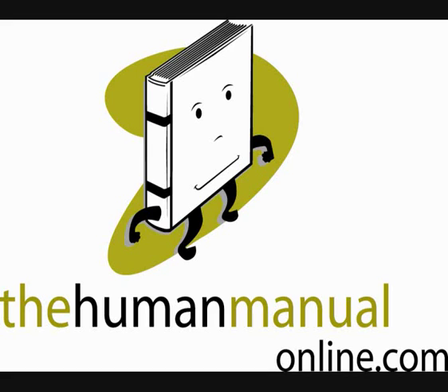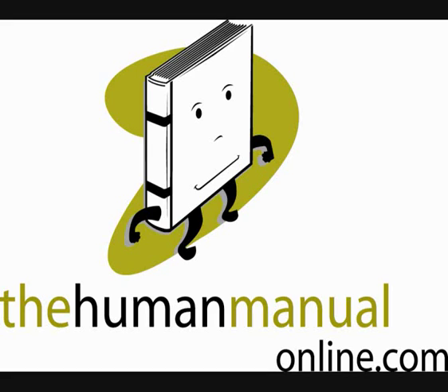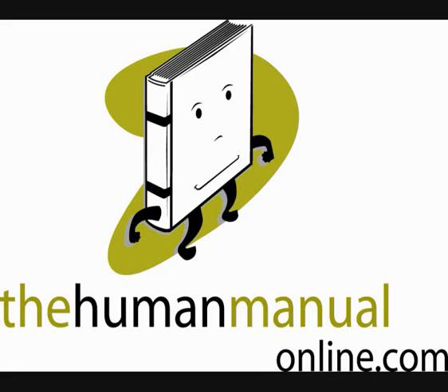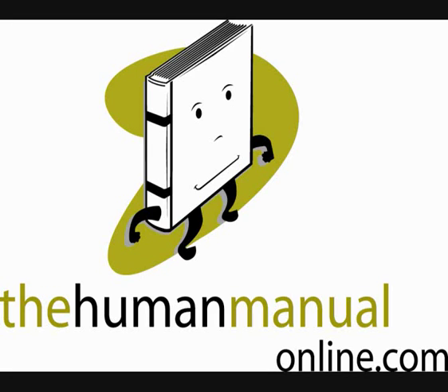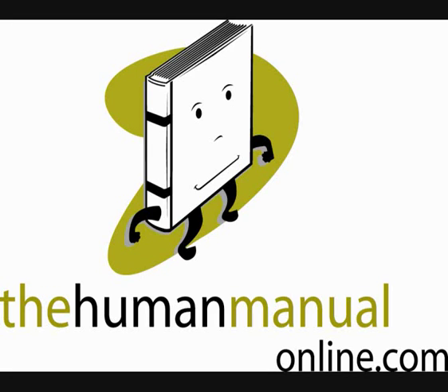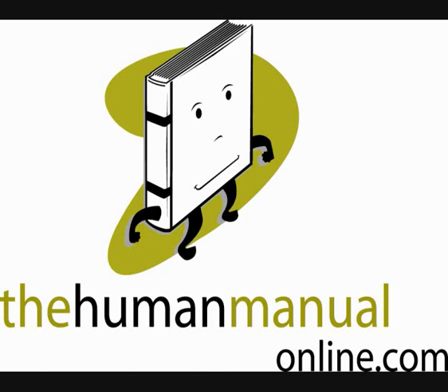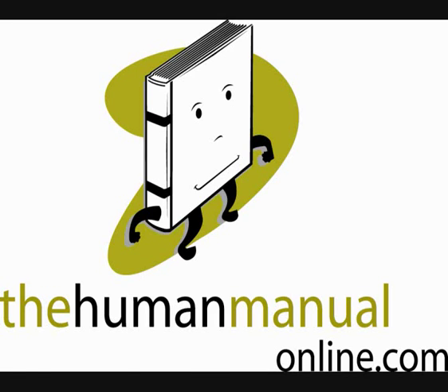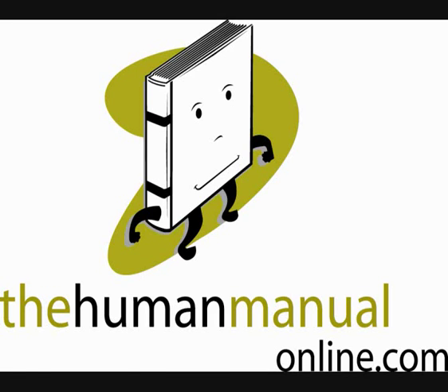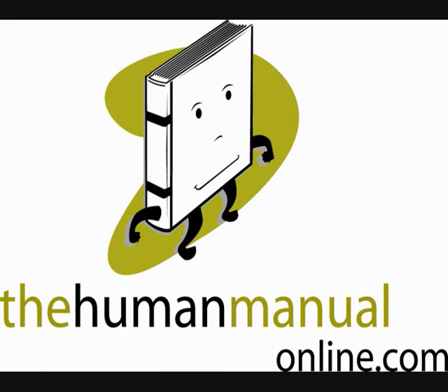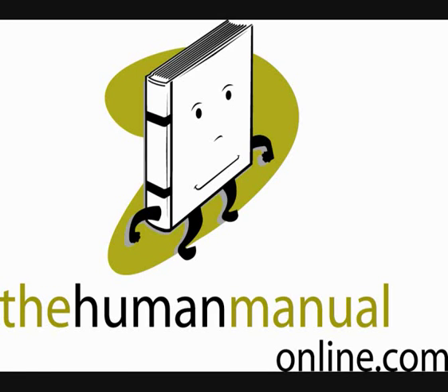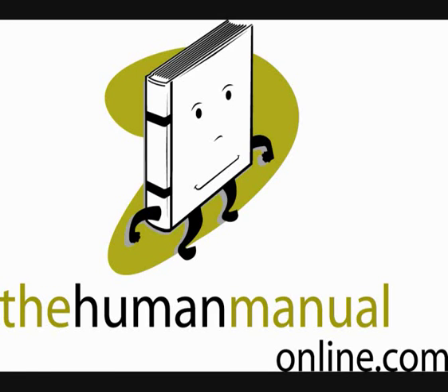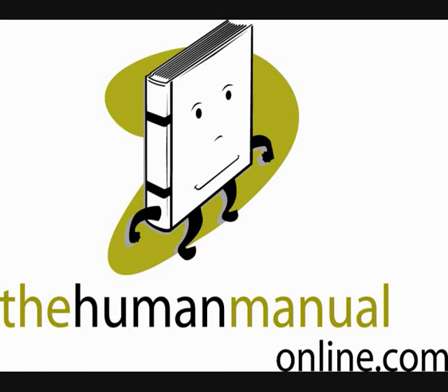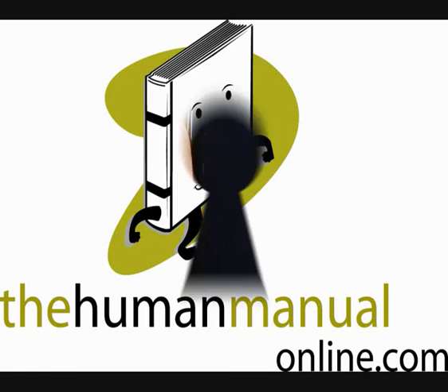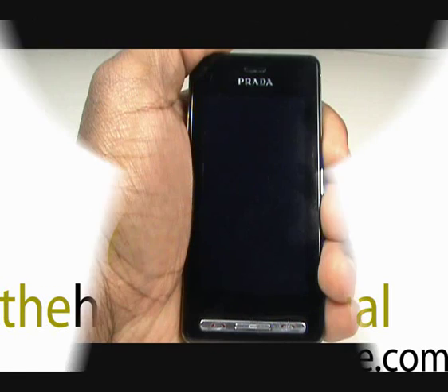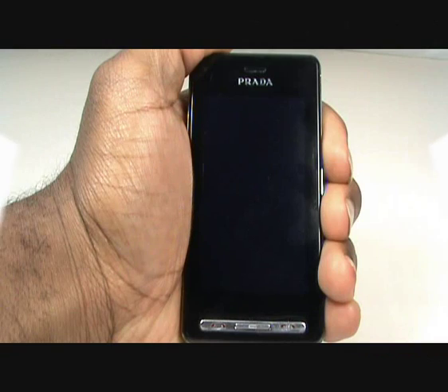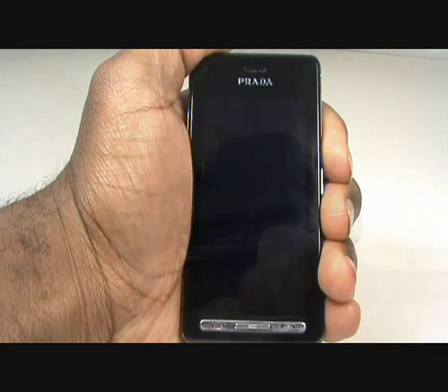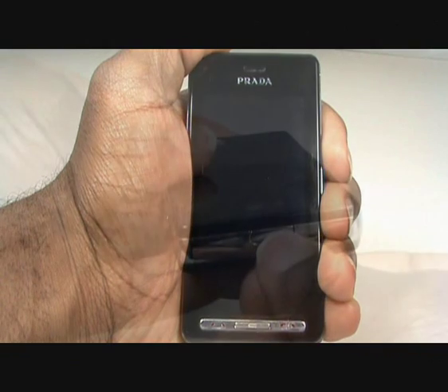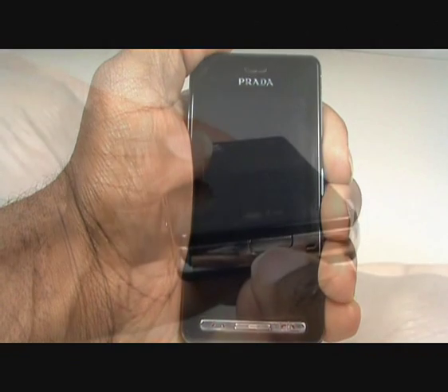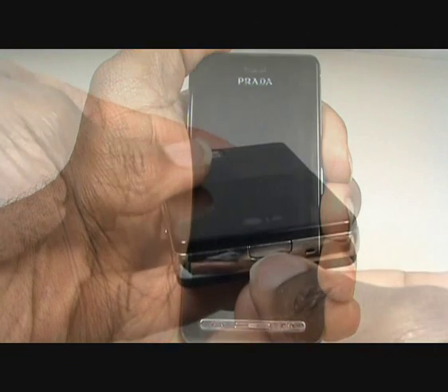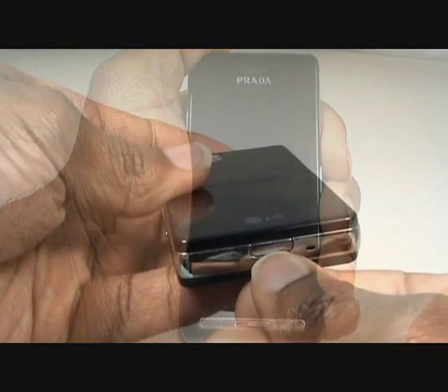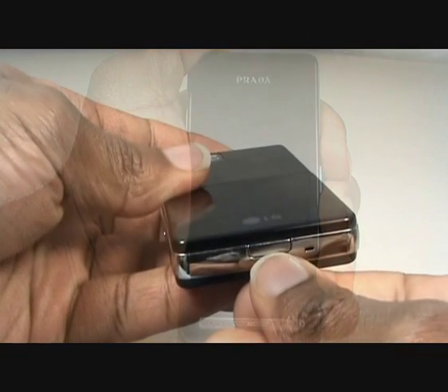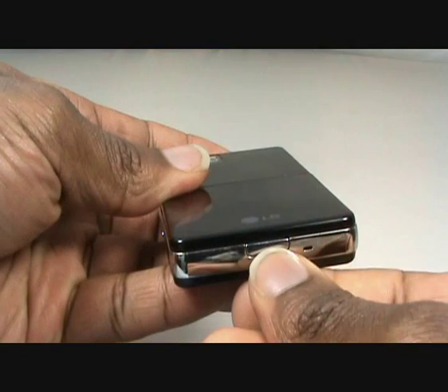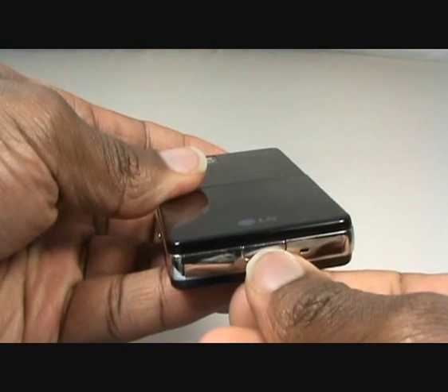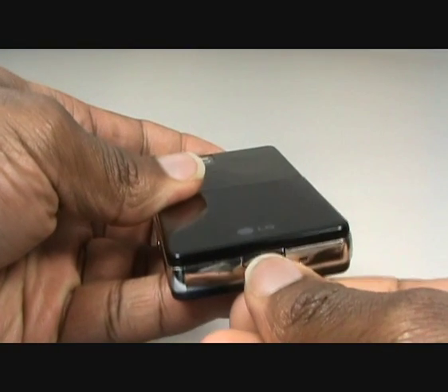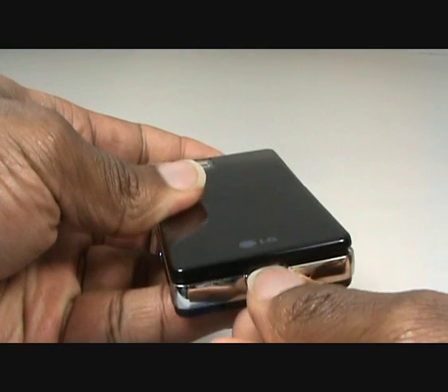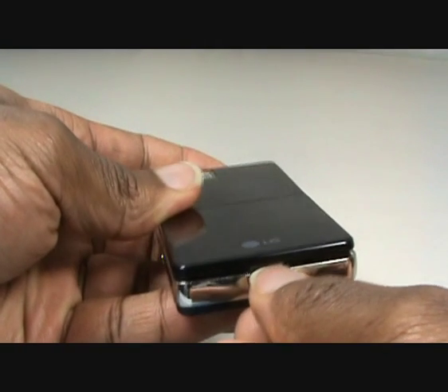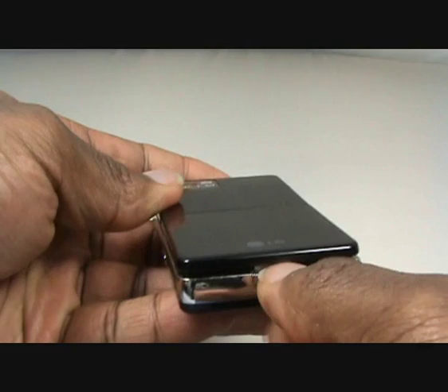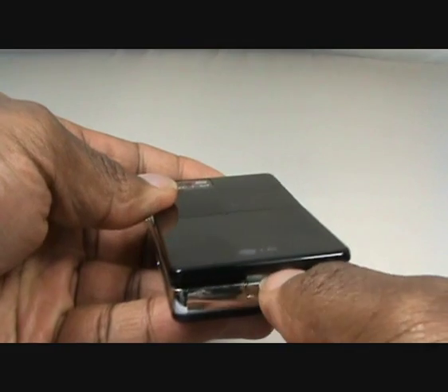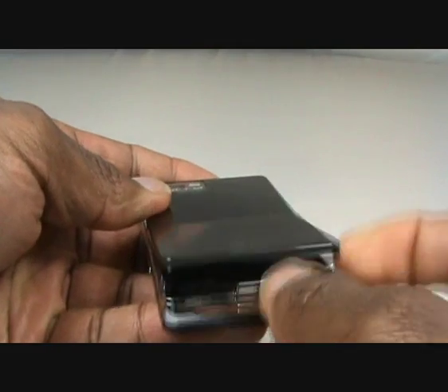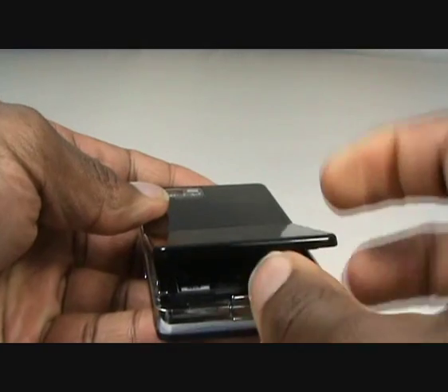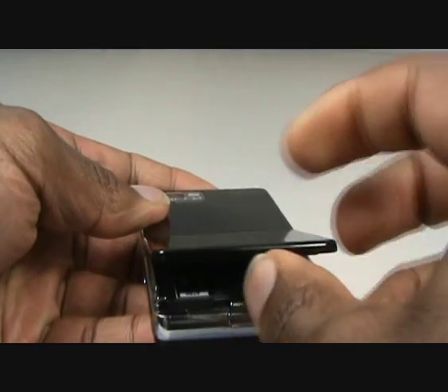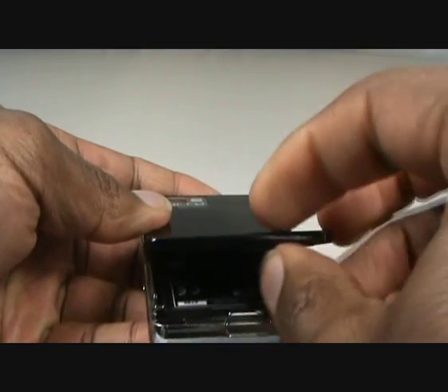Welcome to TheHumanManualOnline.com. In this video tutorial, we will show you how to set up your LG Prada.